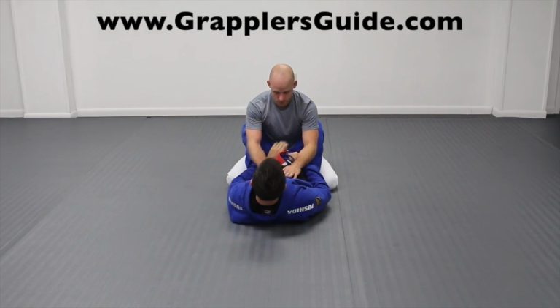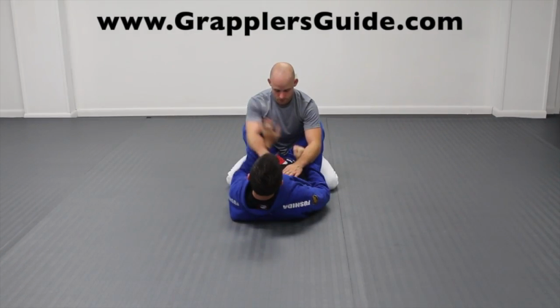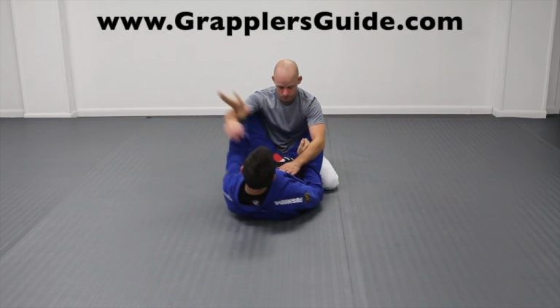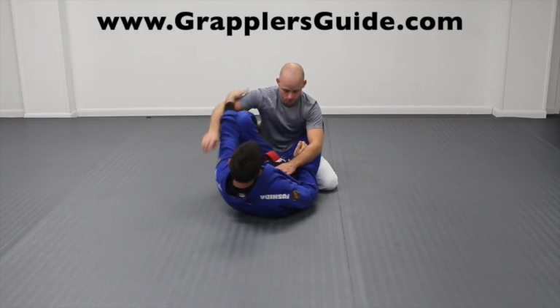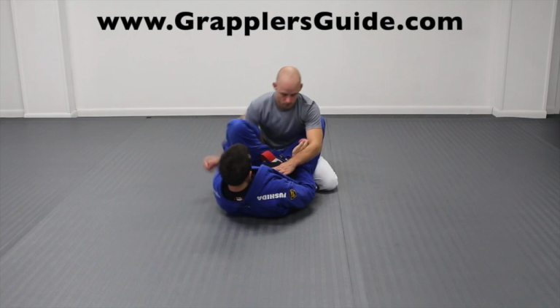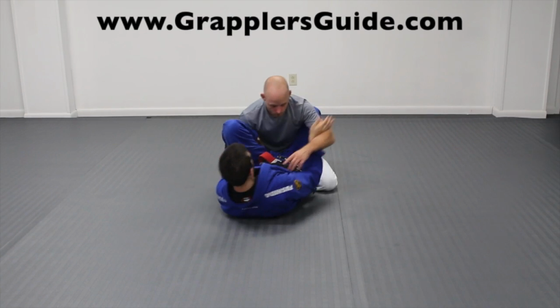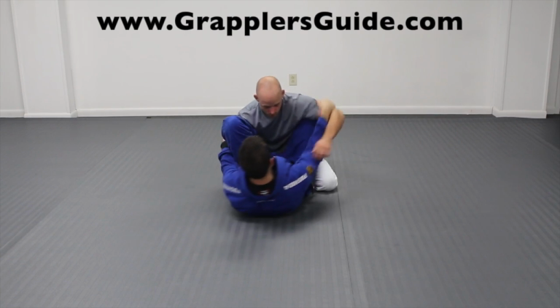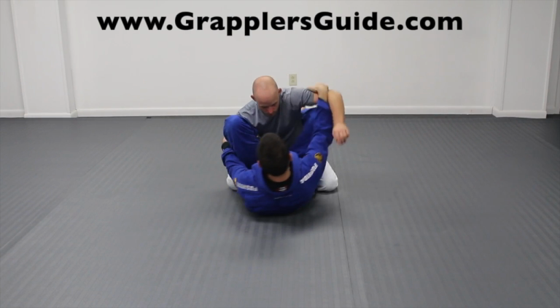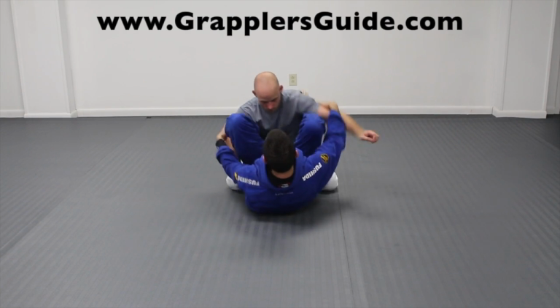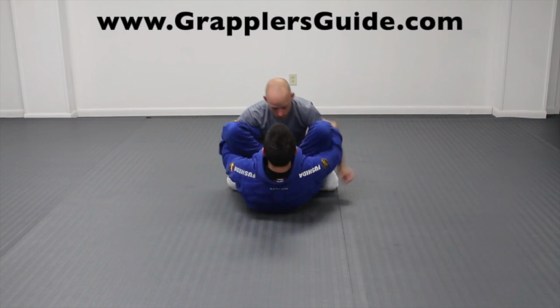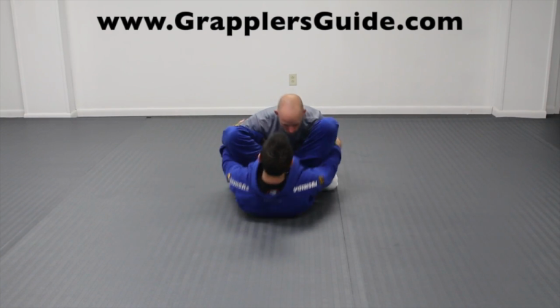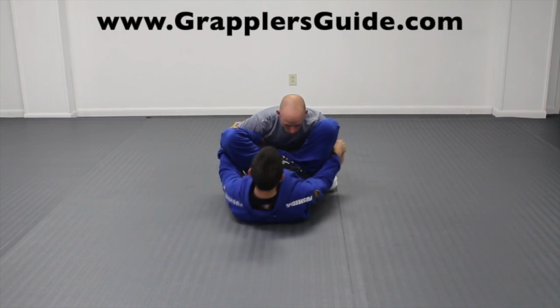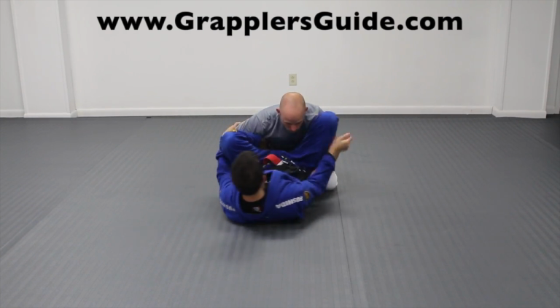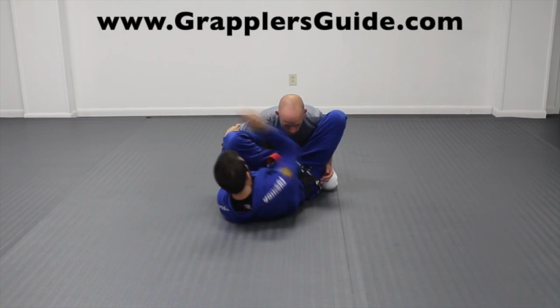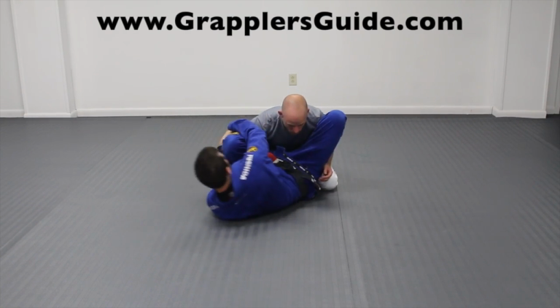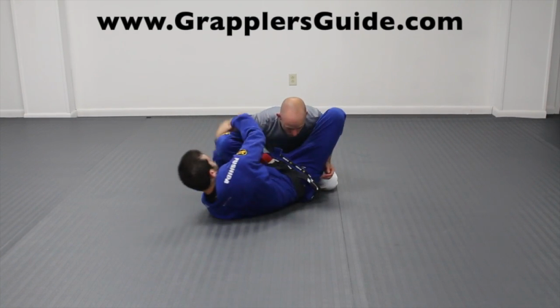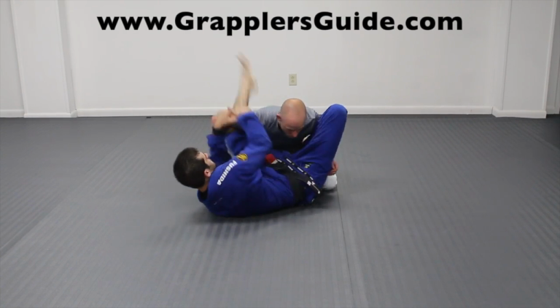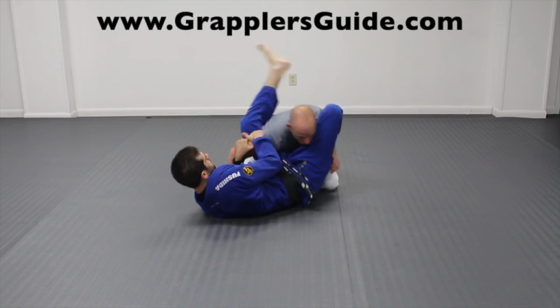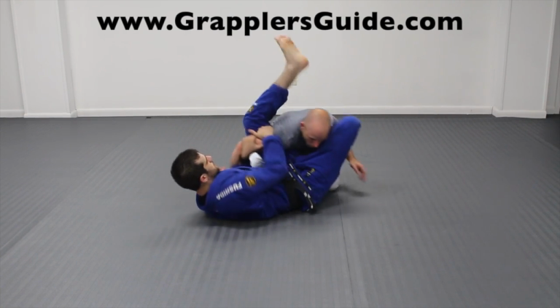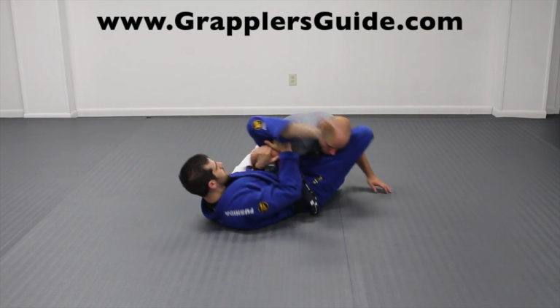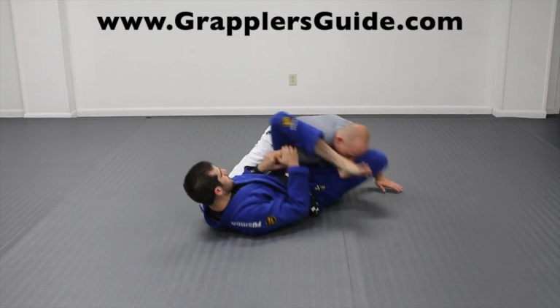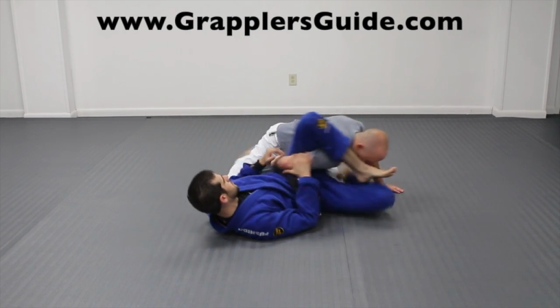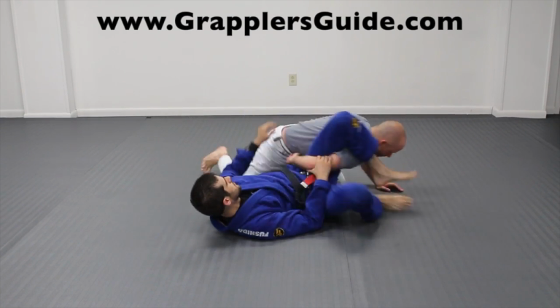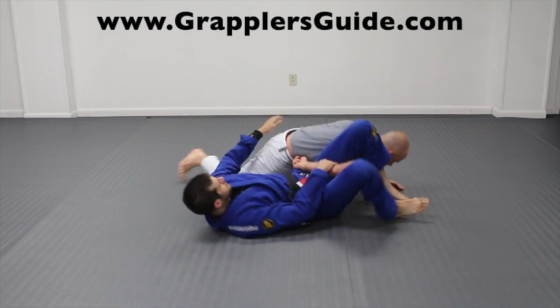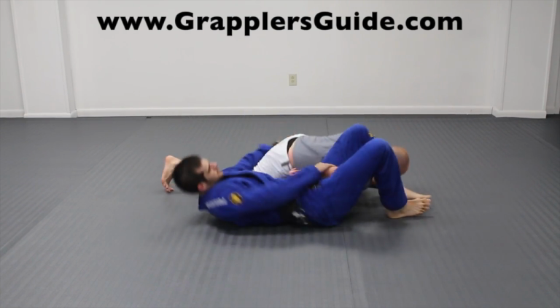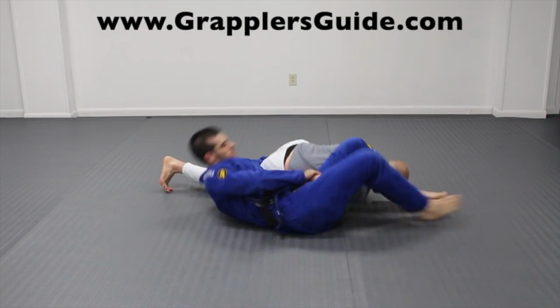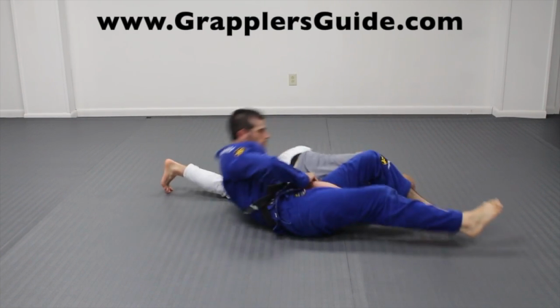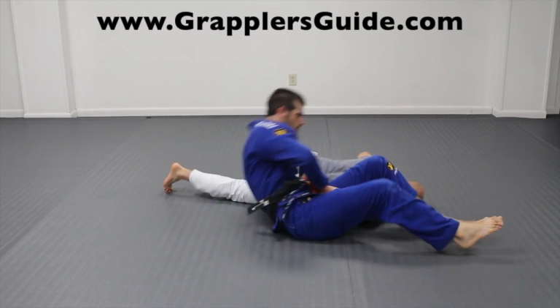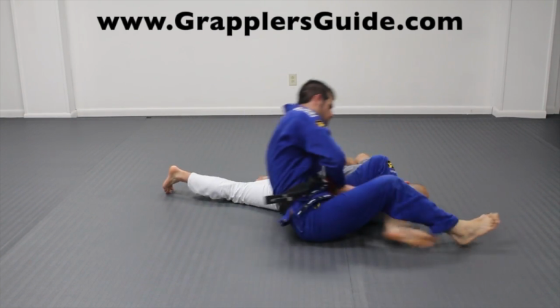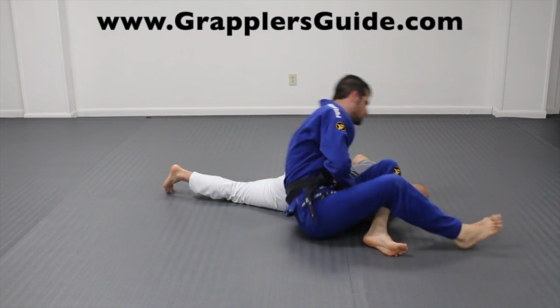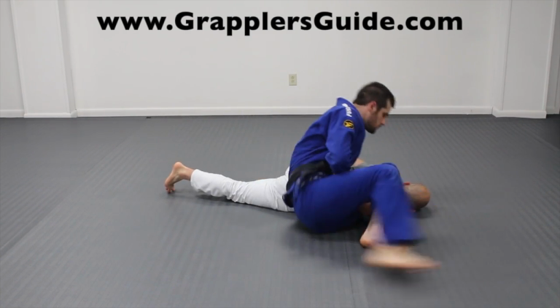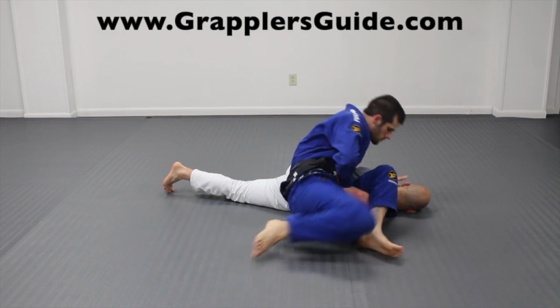You could also do this nogi by holding the back of your opponent's triceps while having your shins on your opponent's biceps as well.